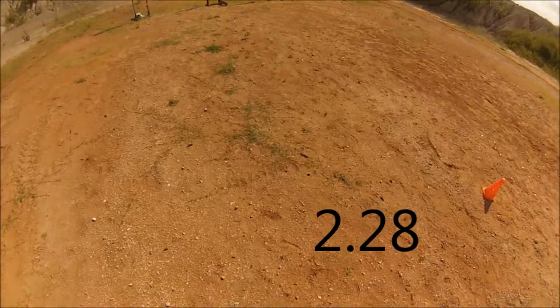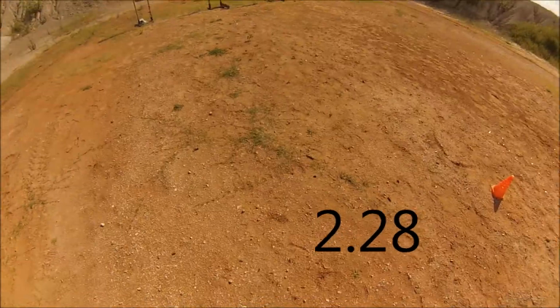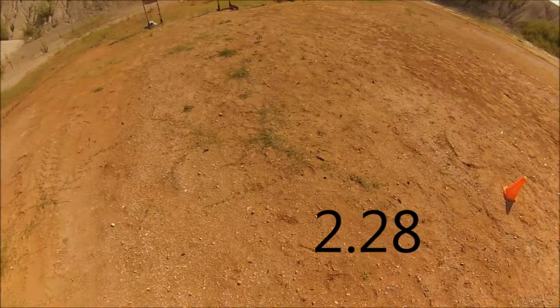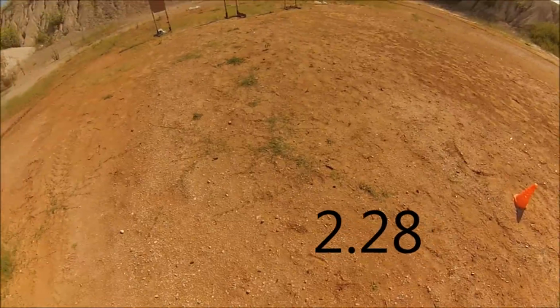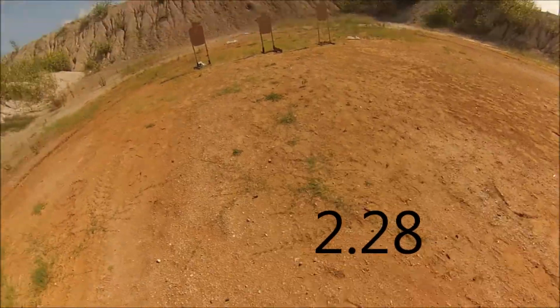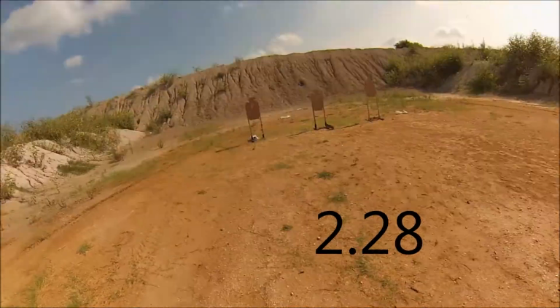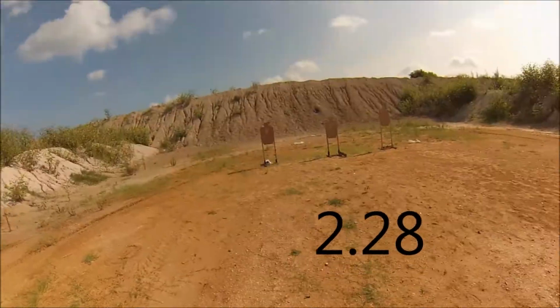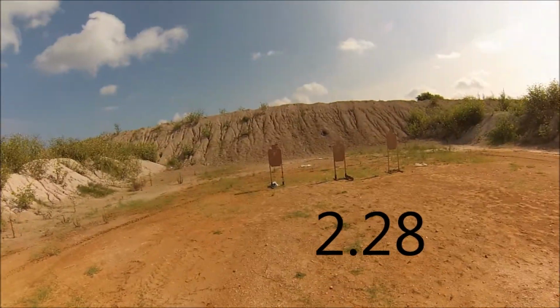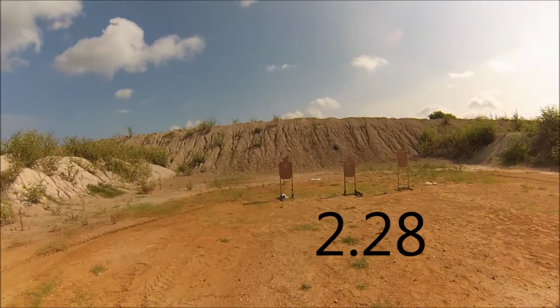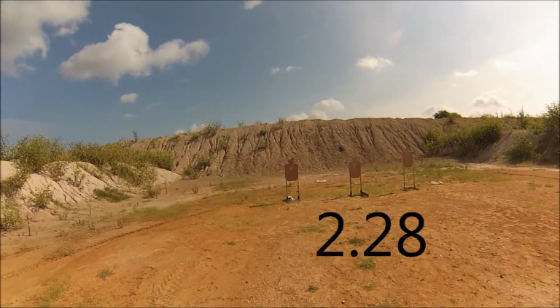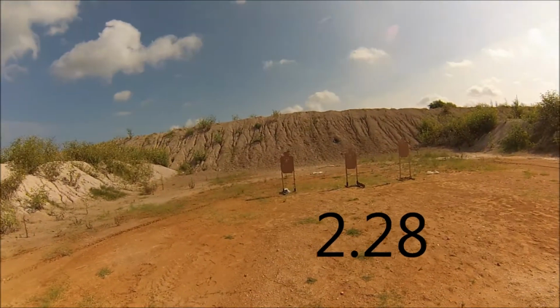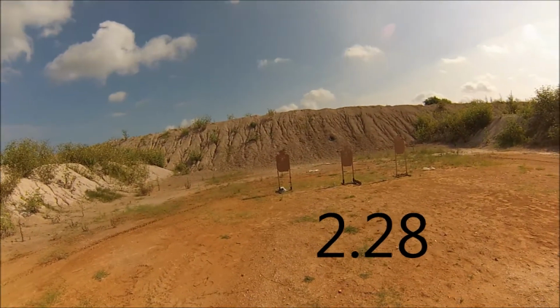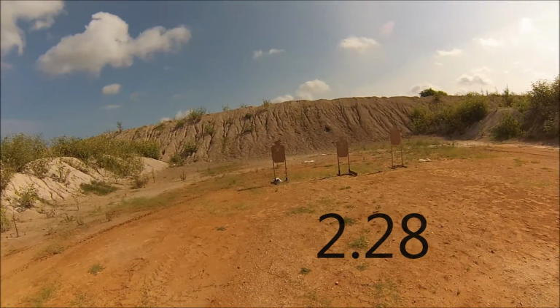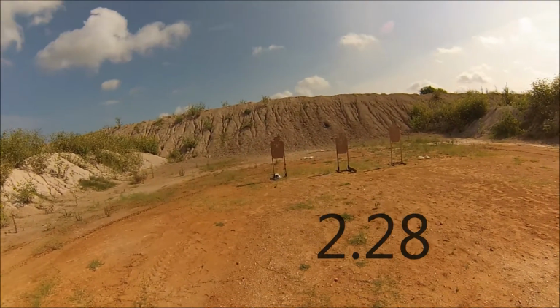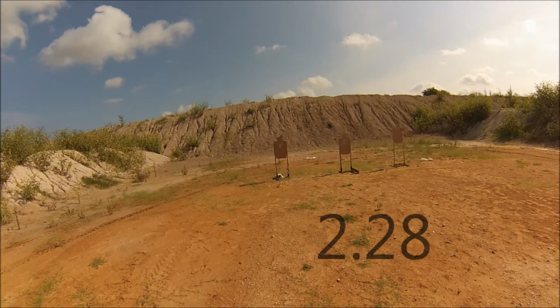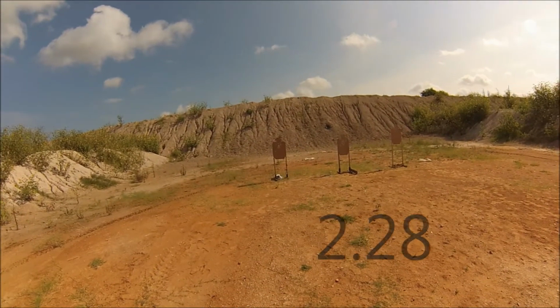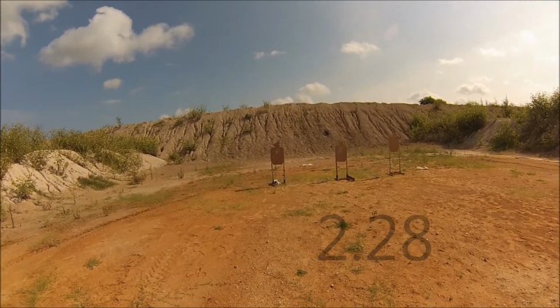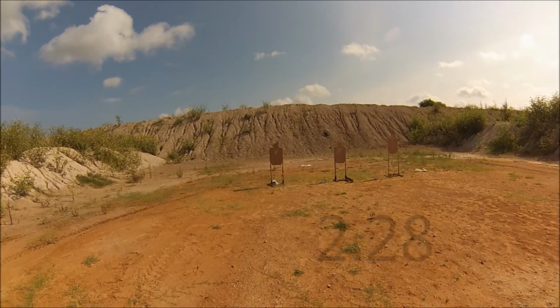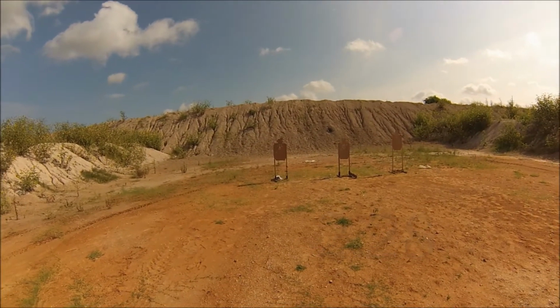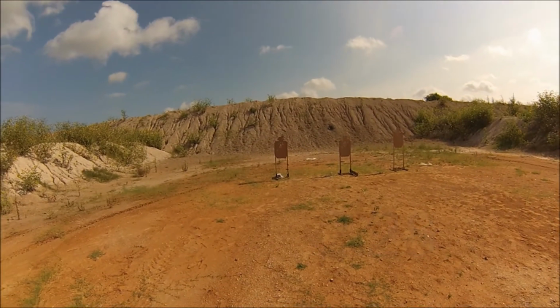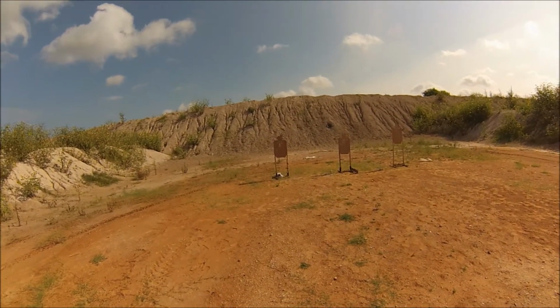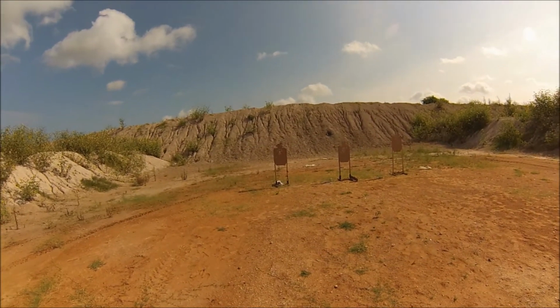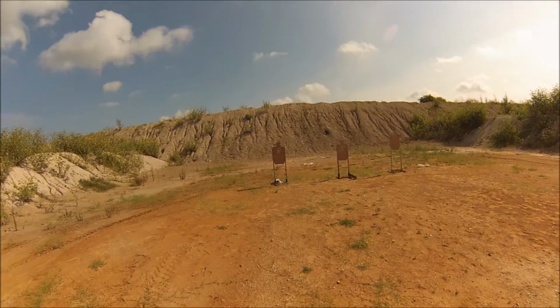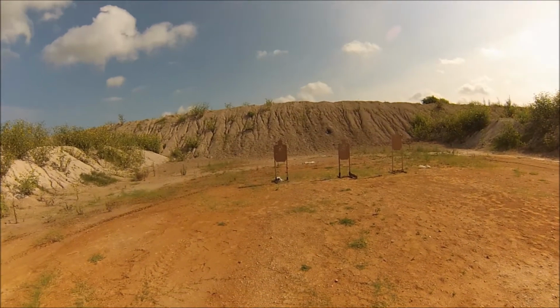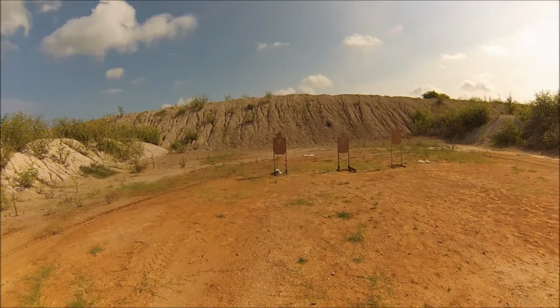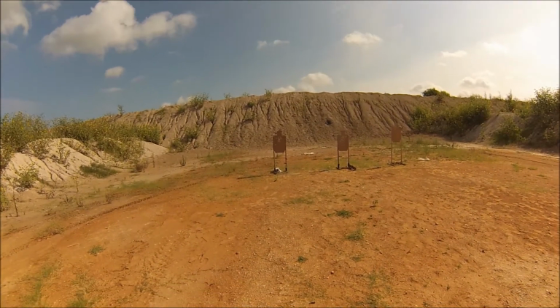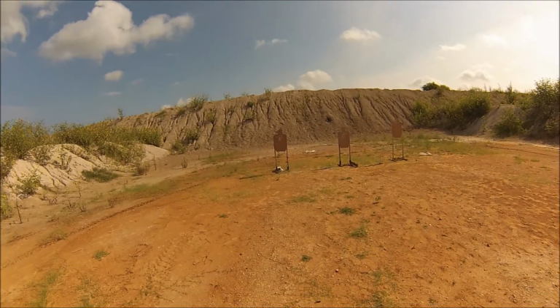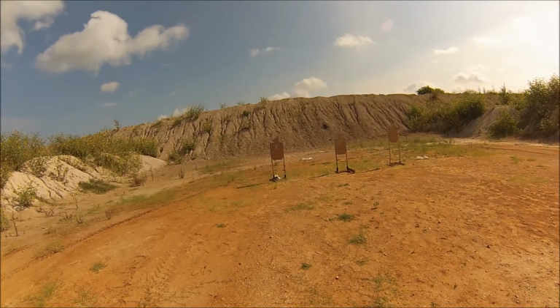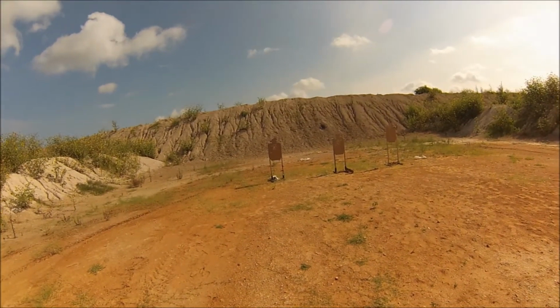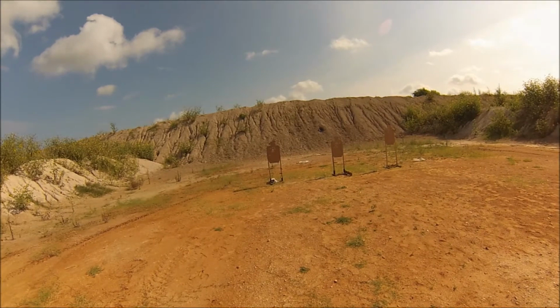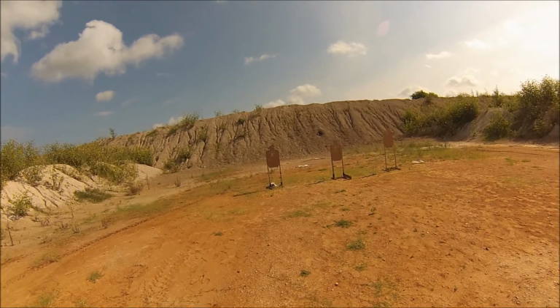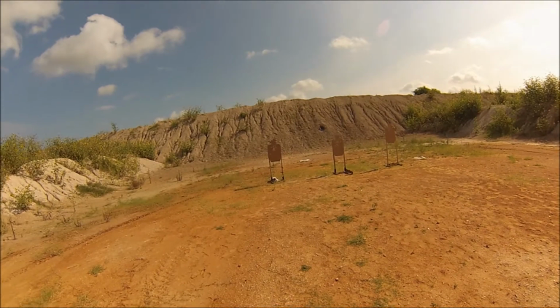Alright, 2-2-8, 5 rounds, strong hand only.